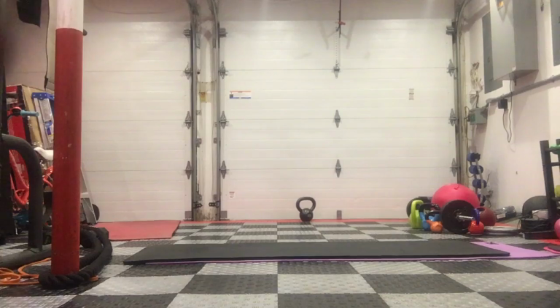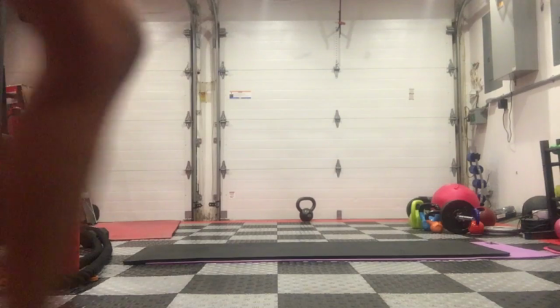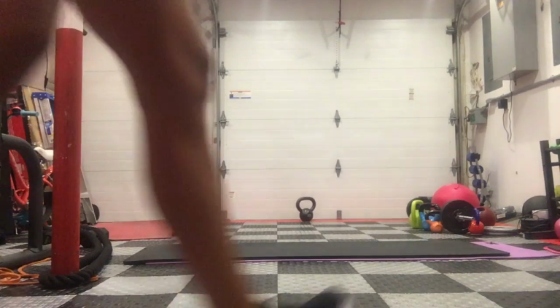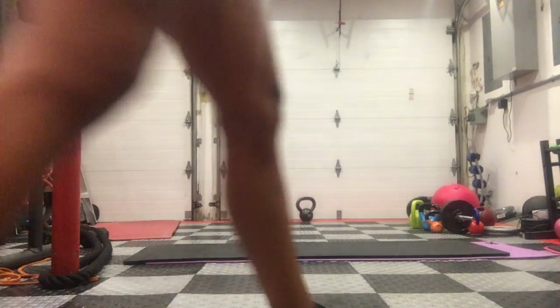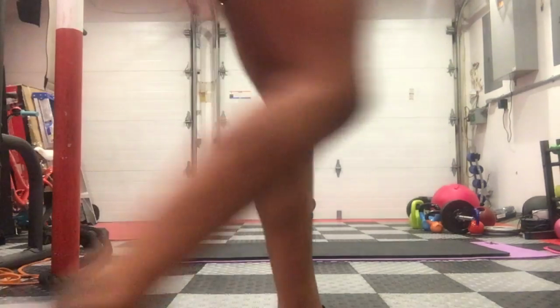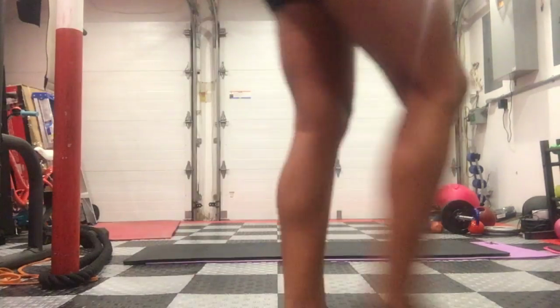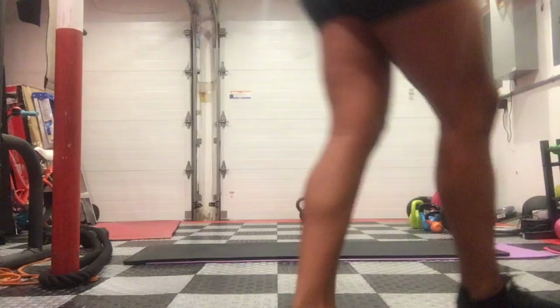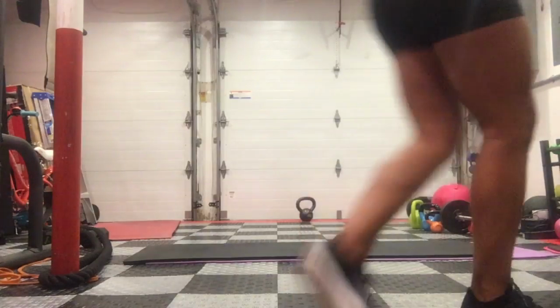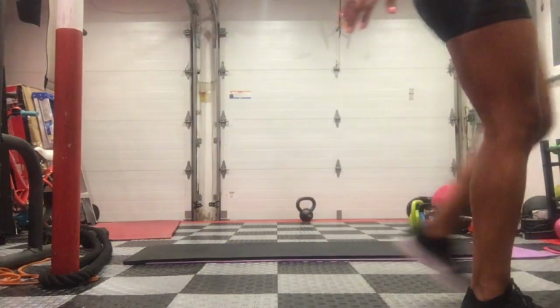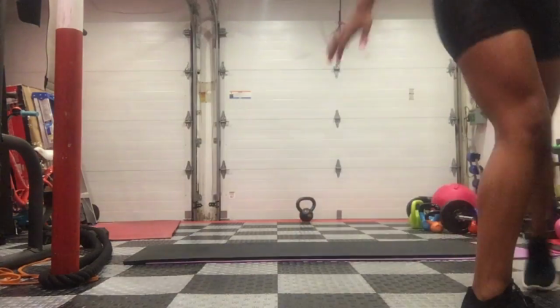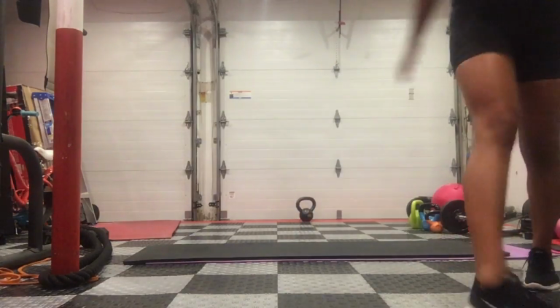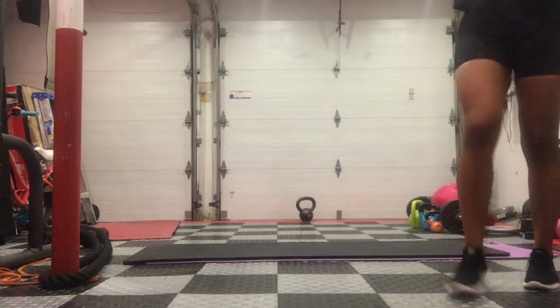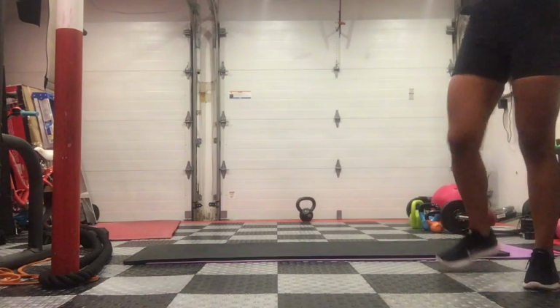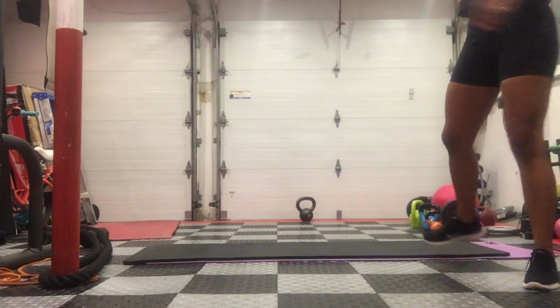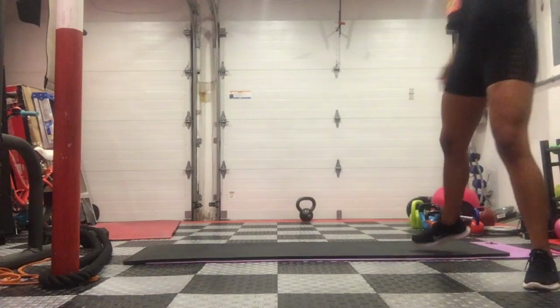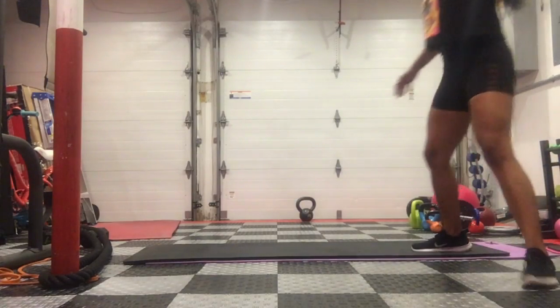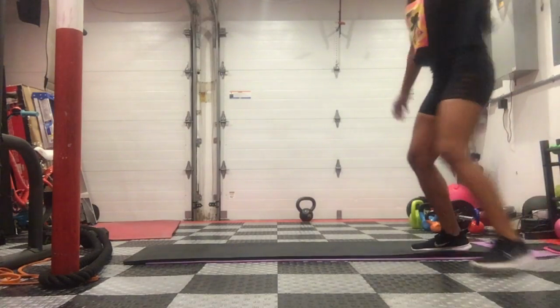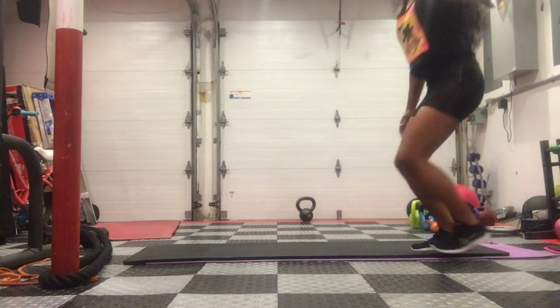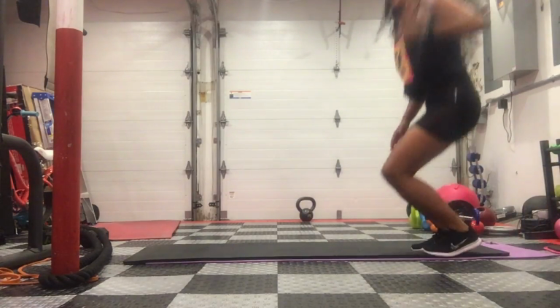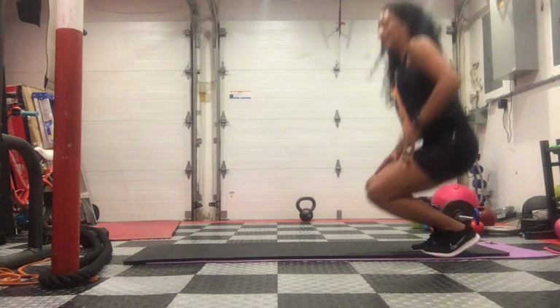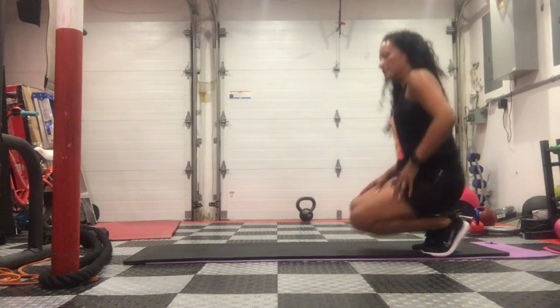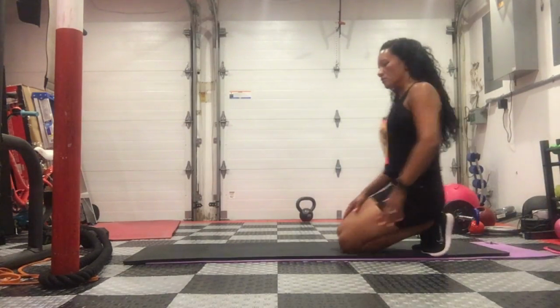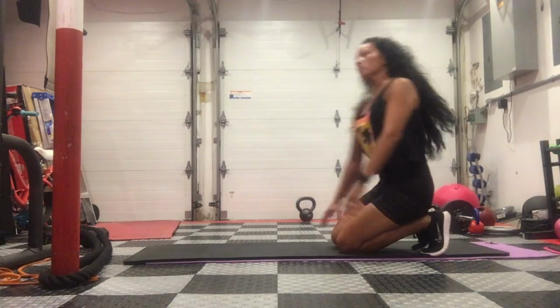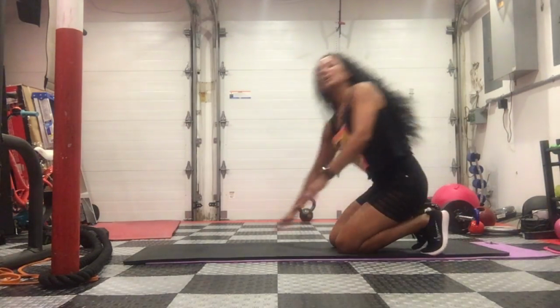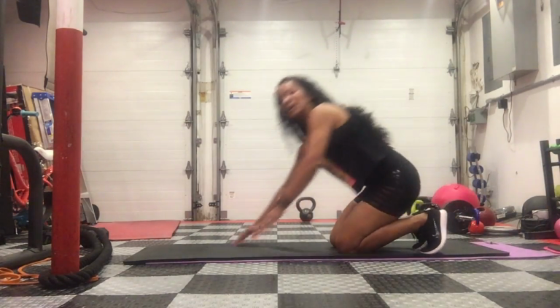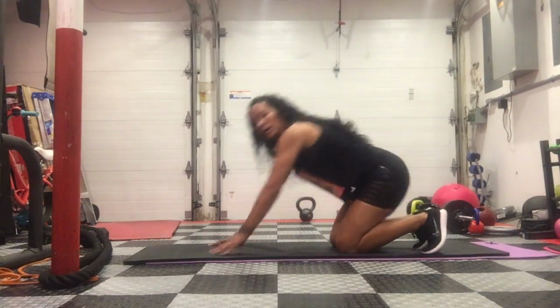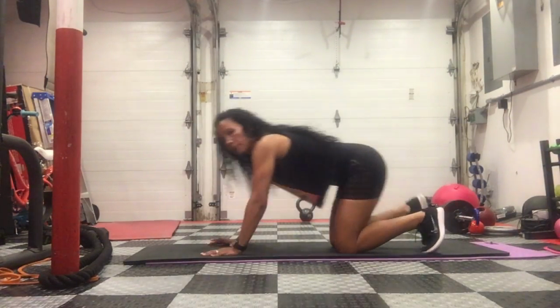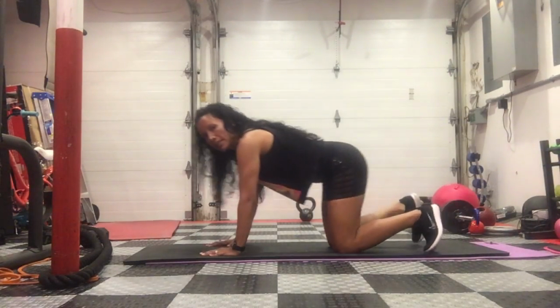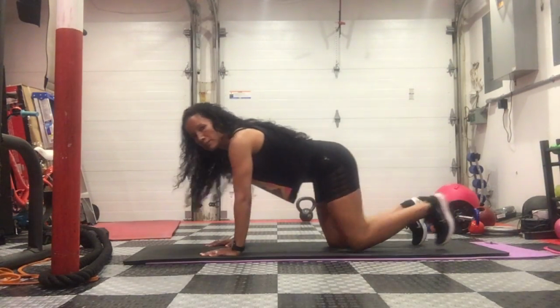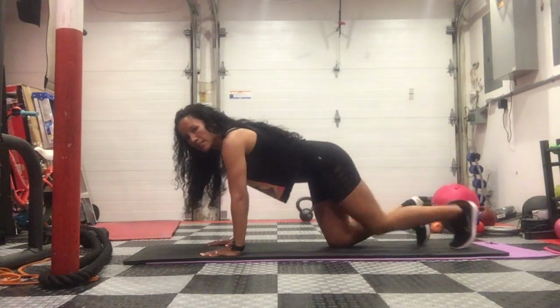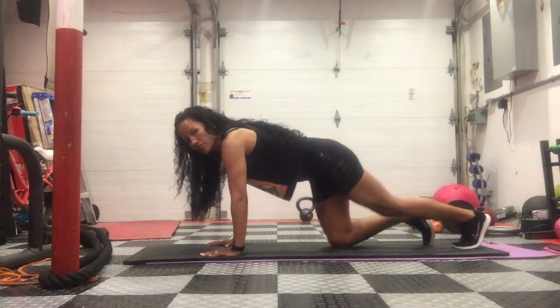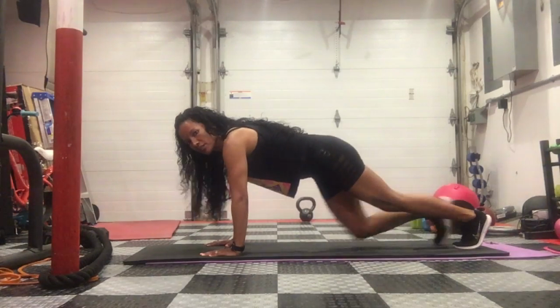Plank bent knee twist. You want to get into a plank position.